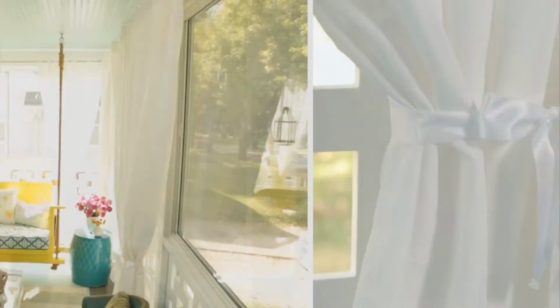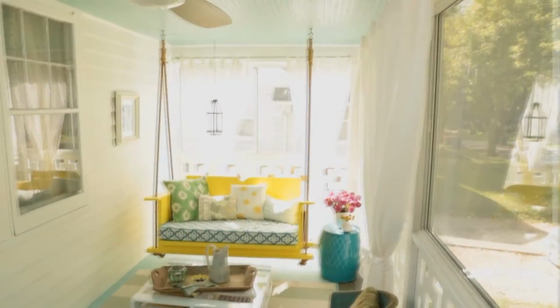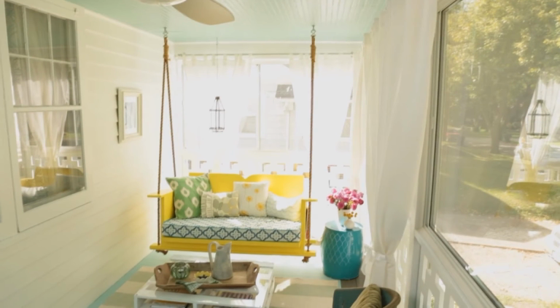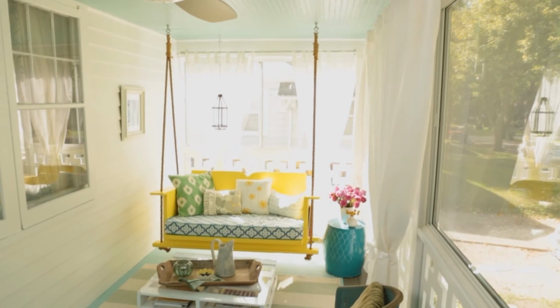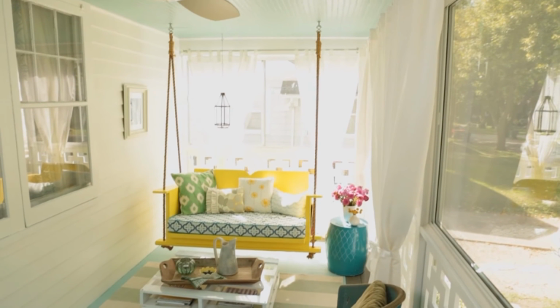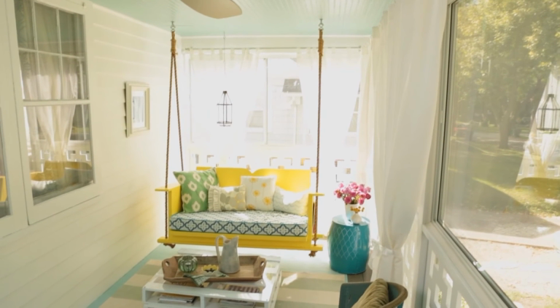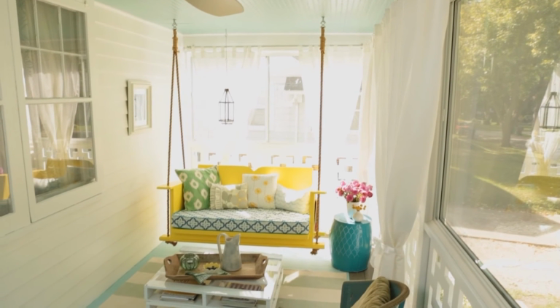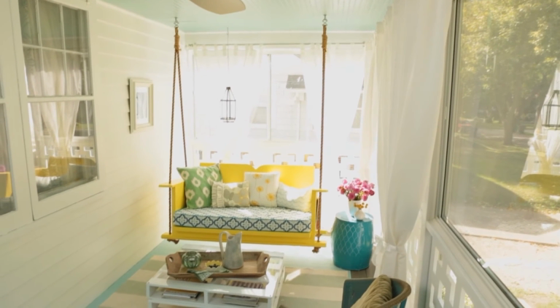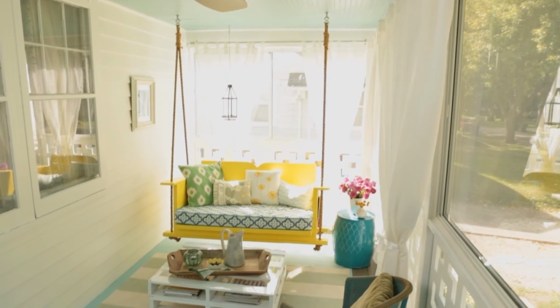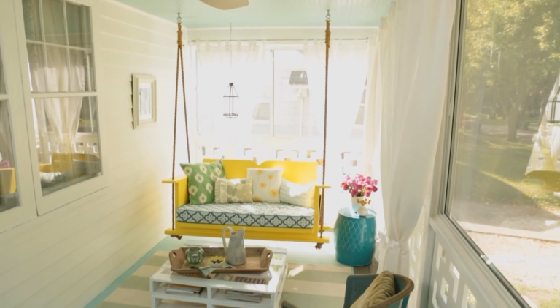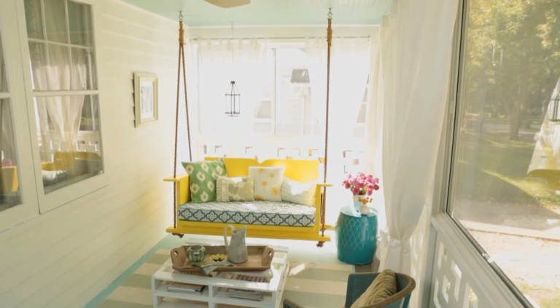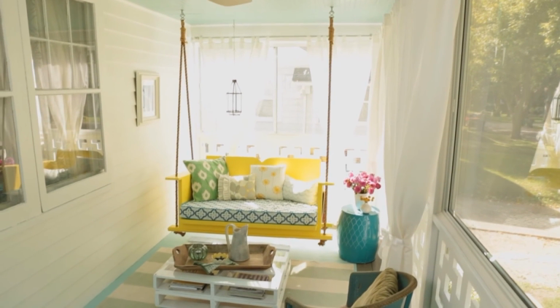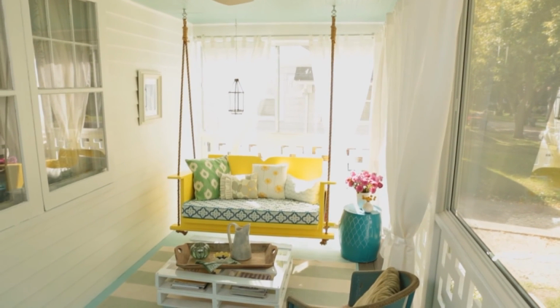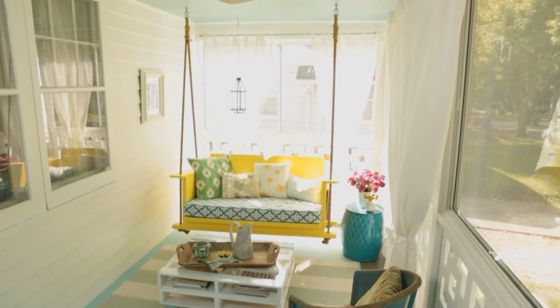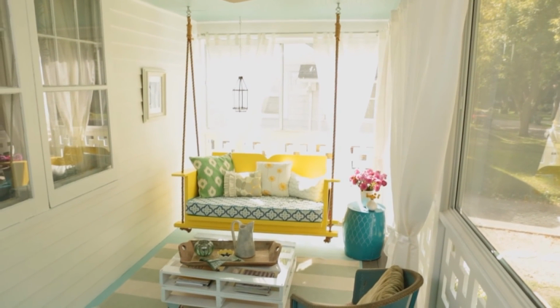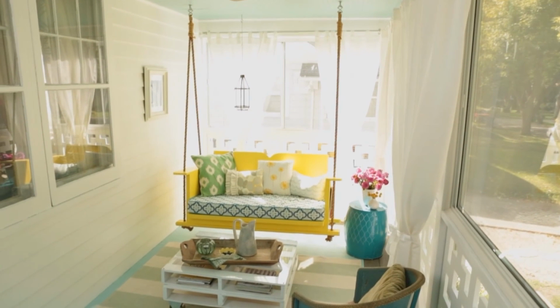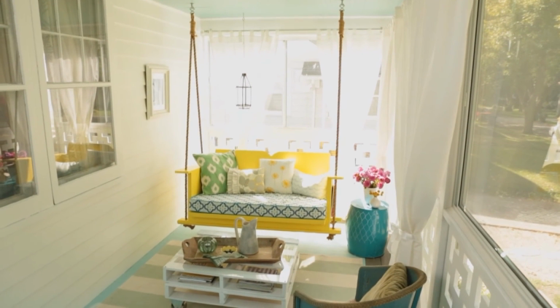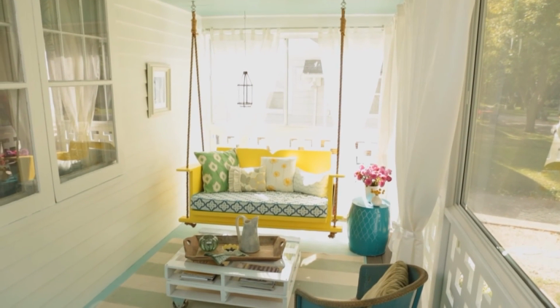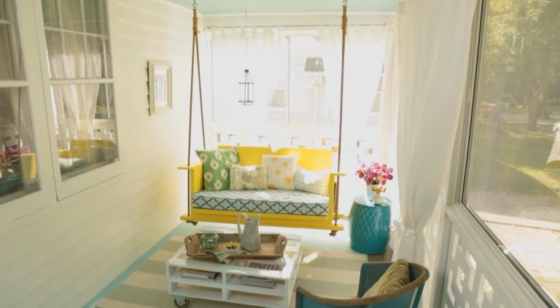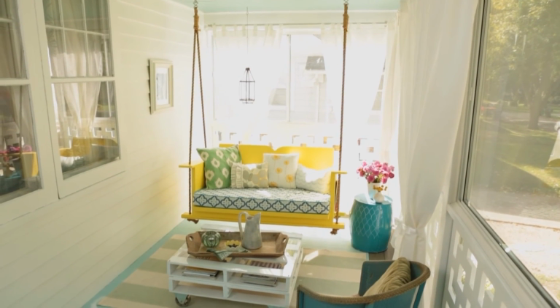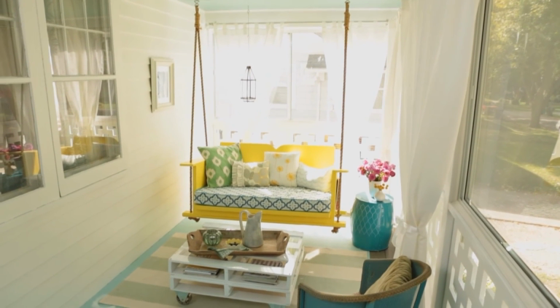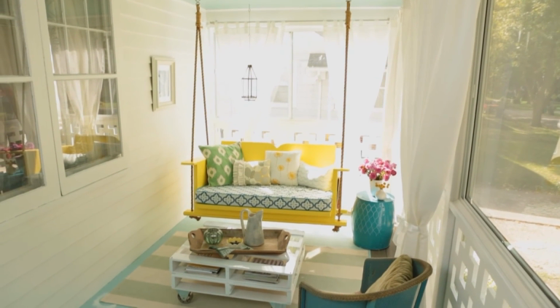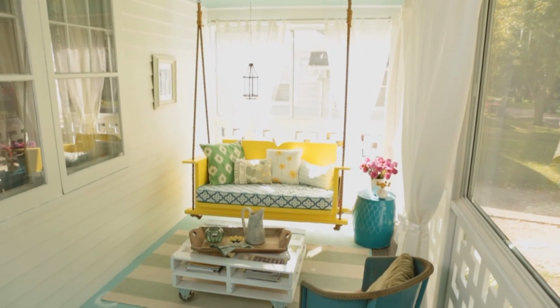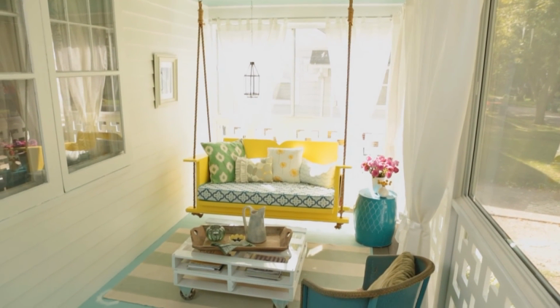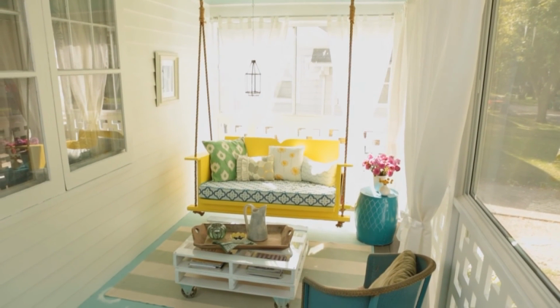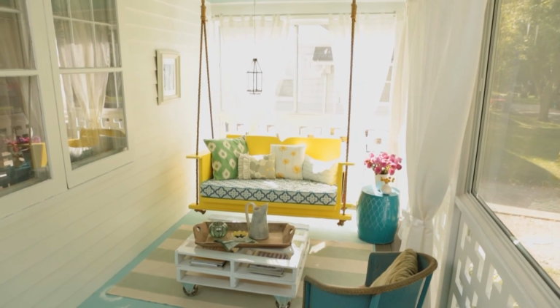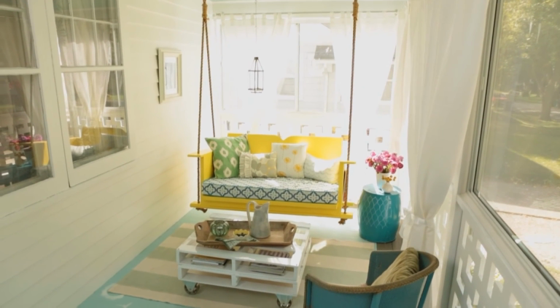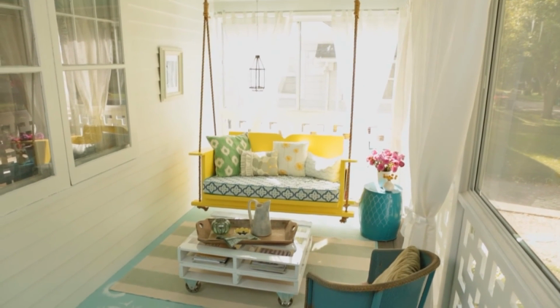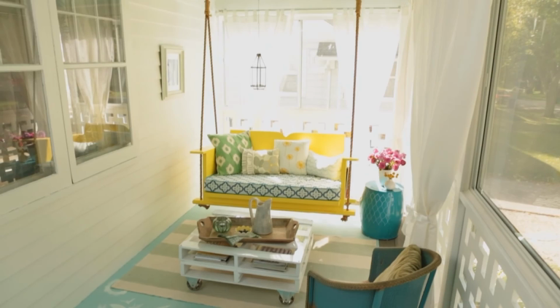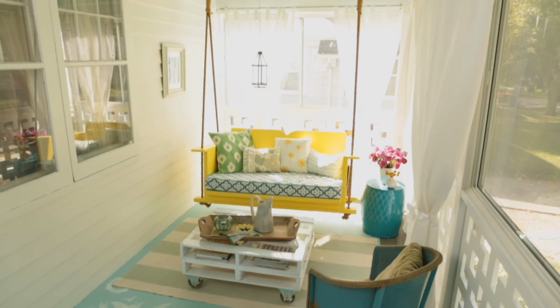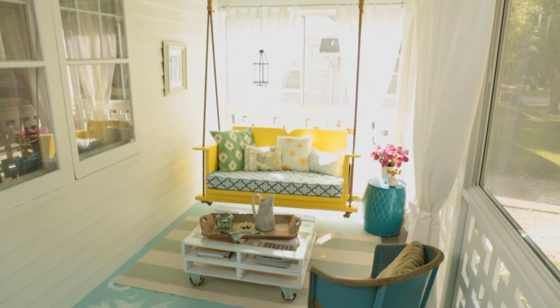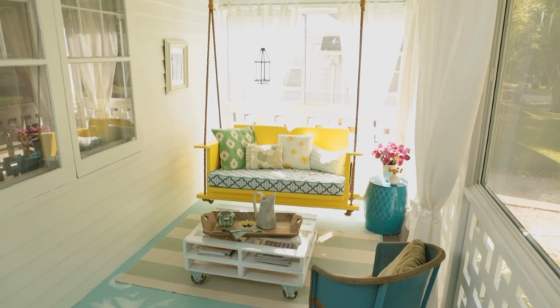With this stylish yet affordable makeover, you can enjoy the comforts of an indoor room in your outdoor room.